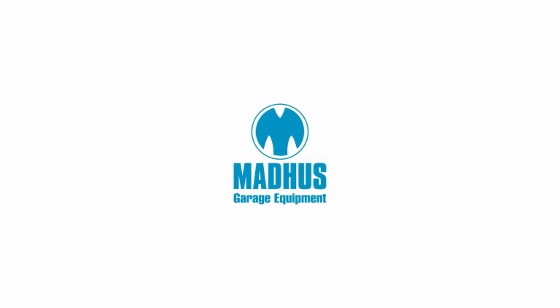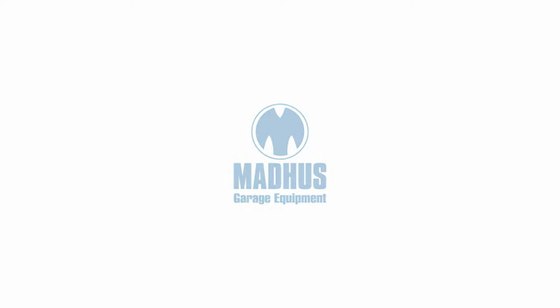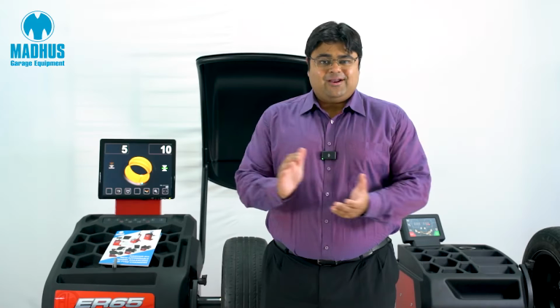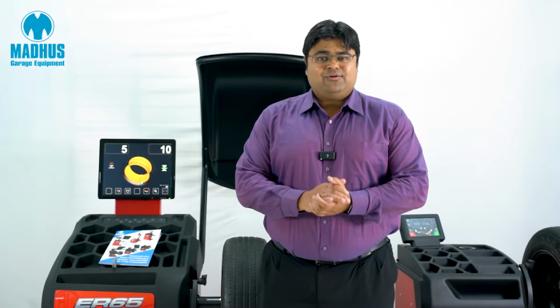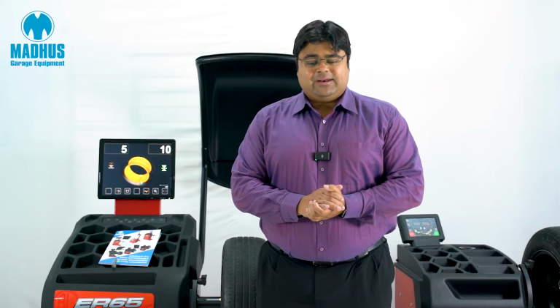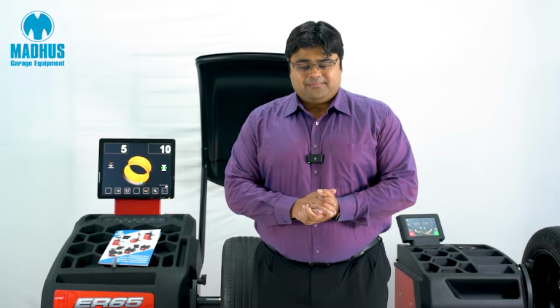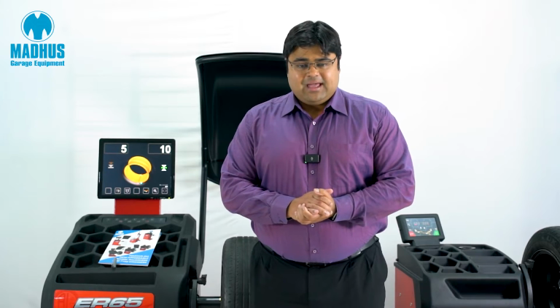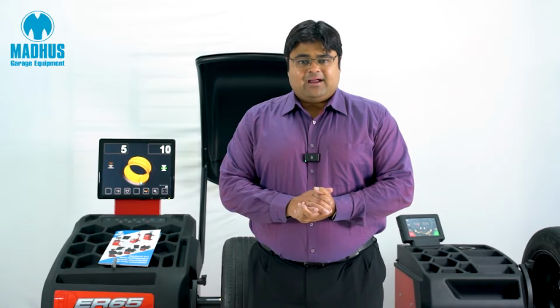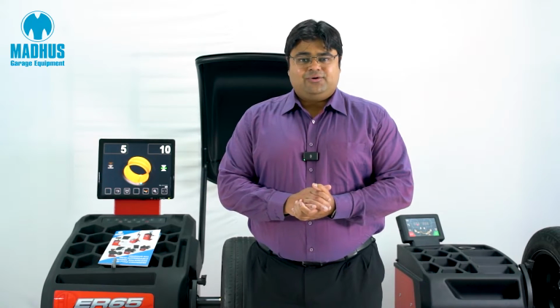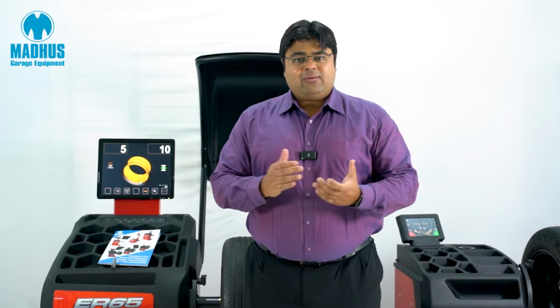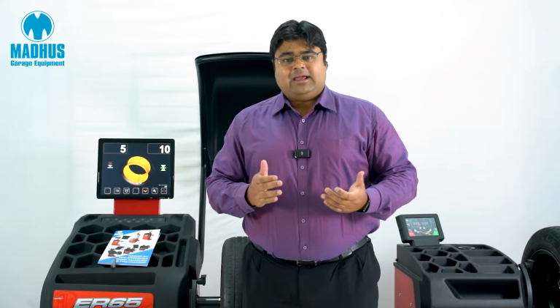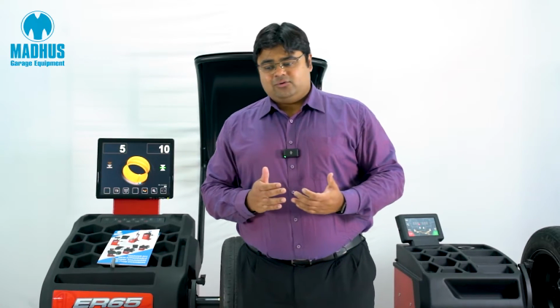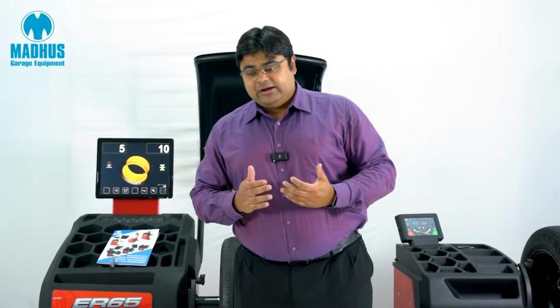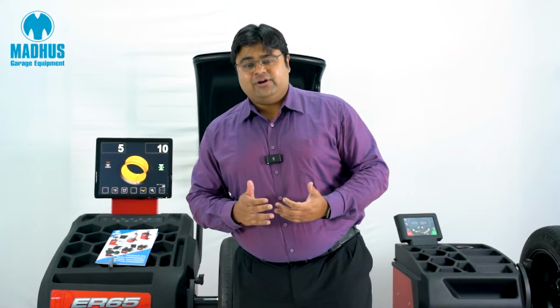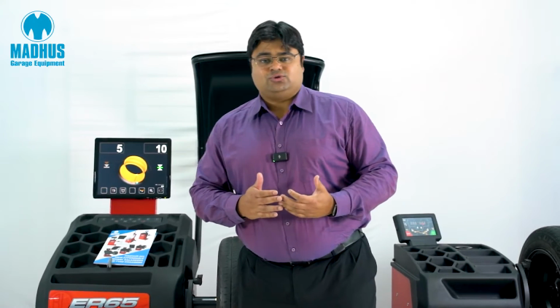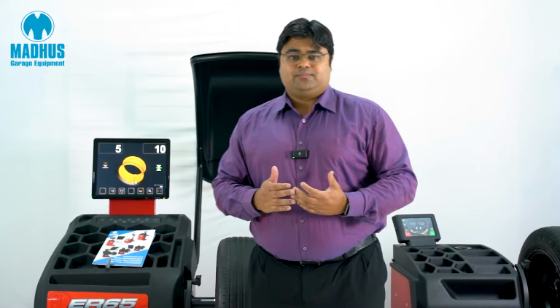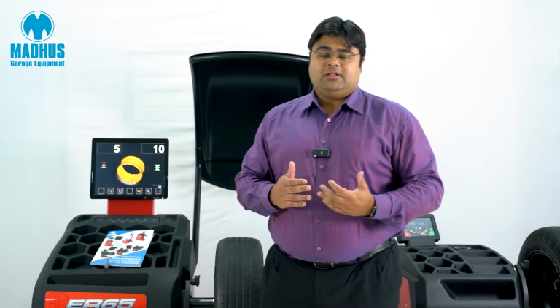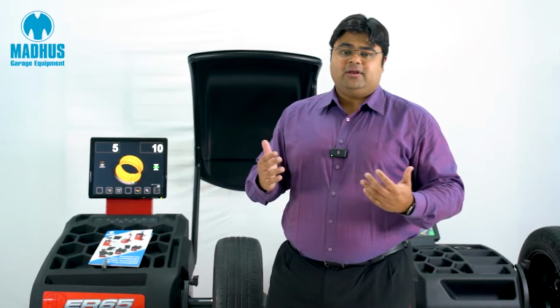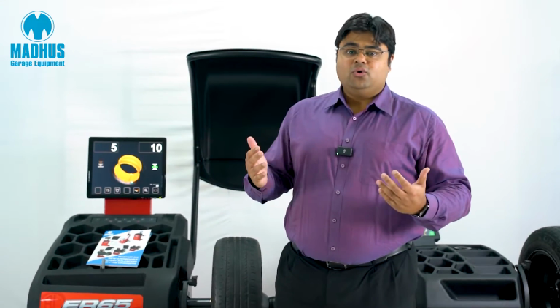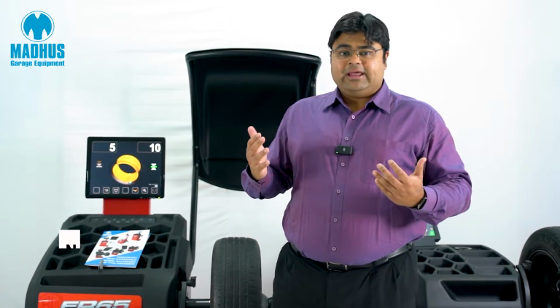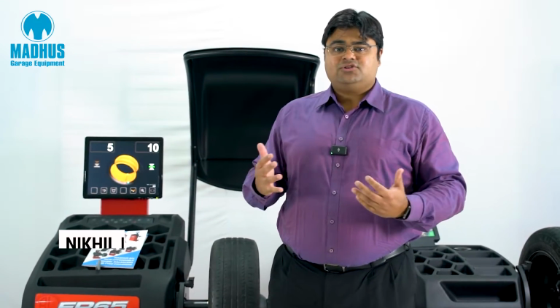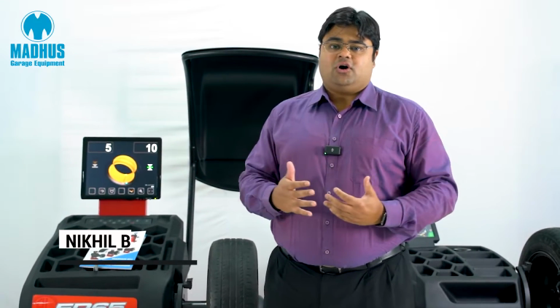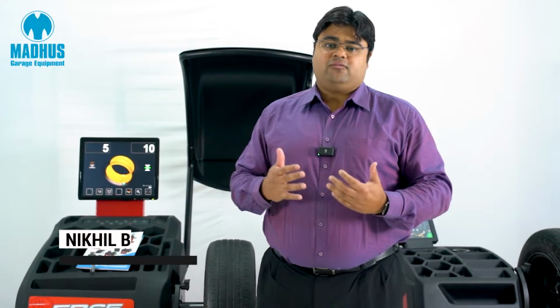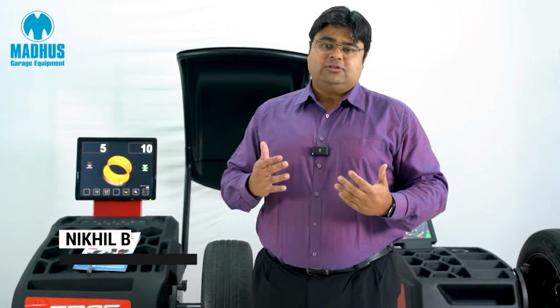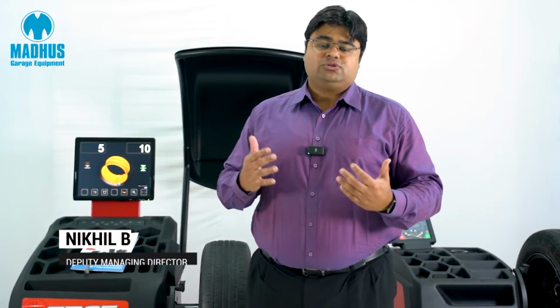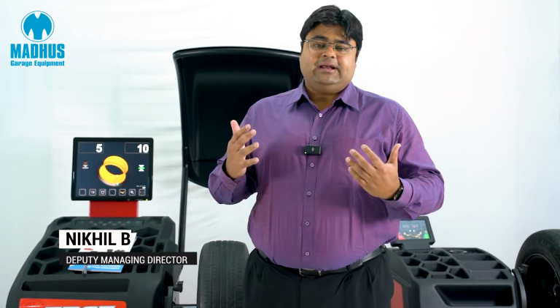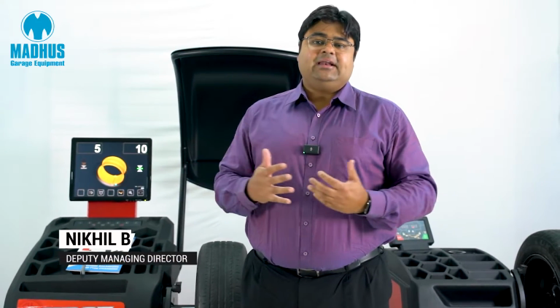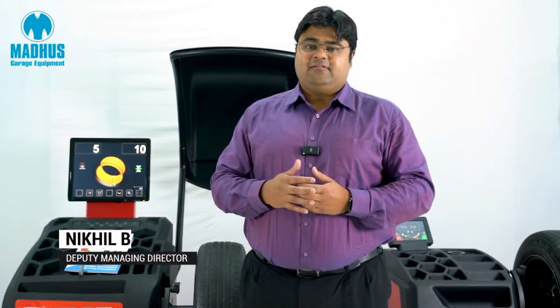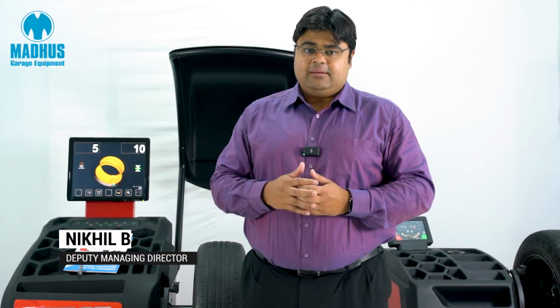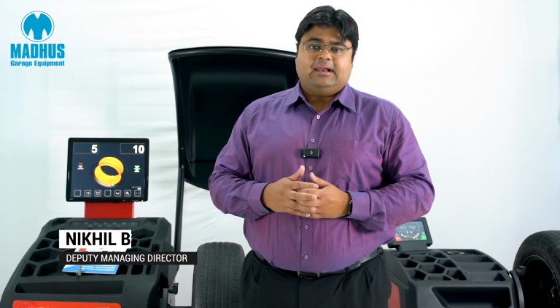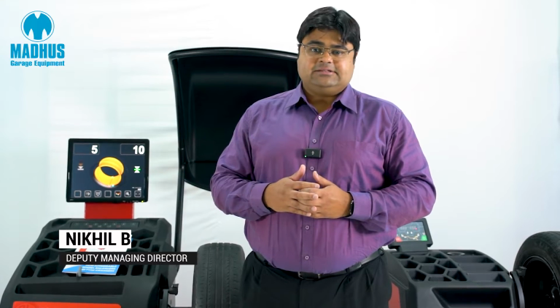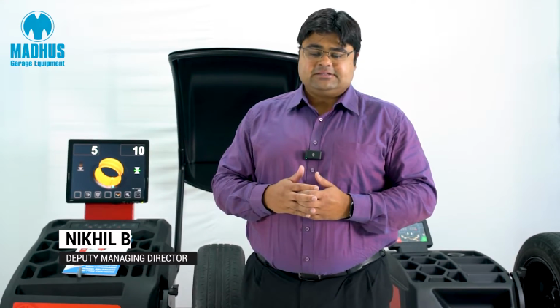Hello everyone, today I would like to introduce the new range of Madhu's entry-level wheel balancers.